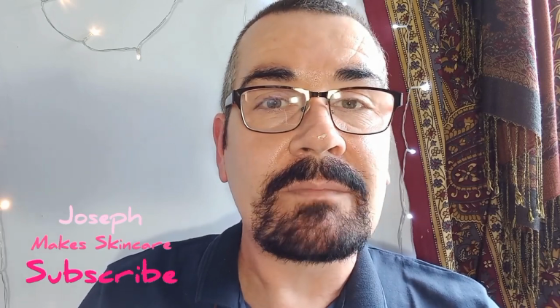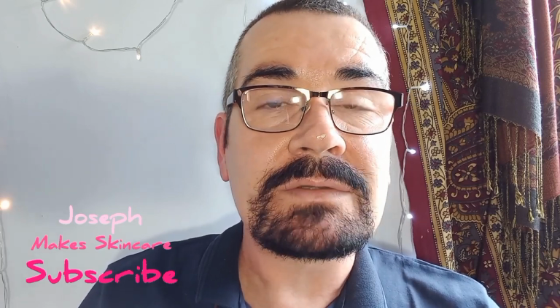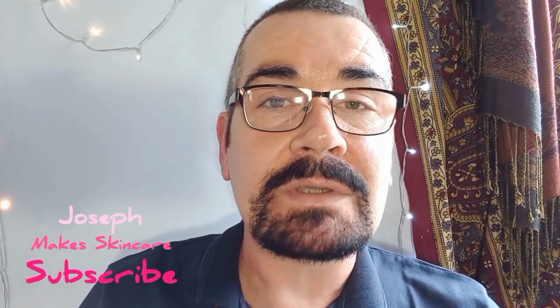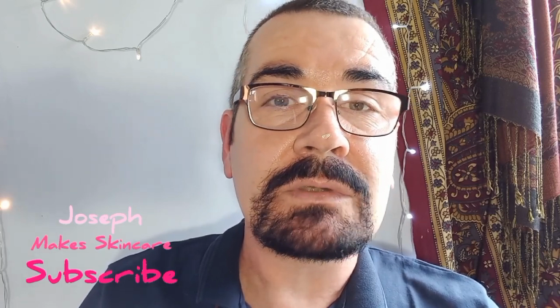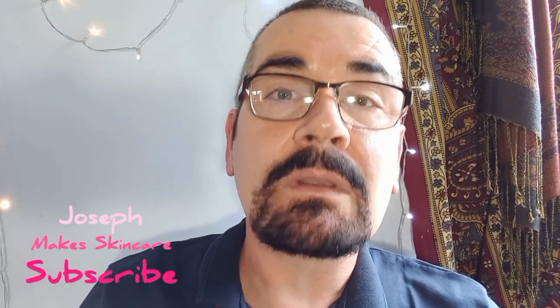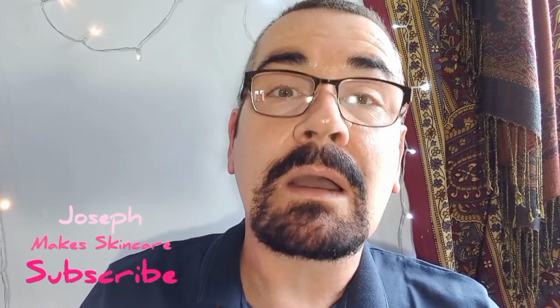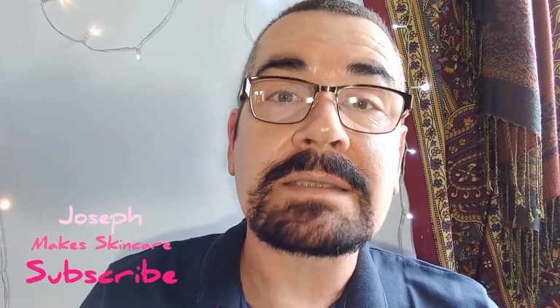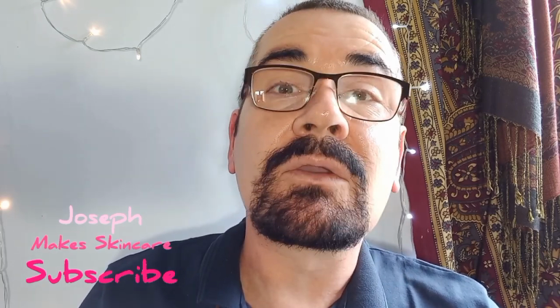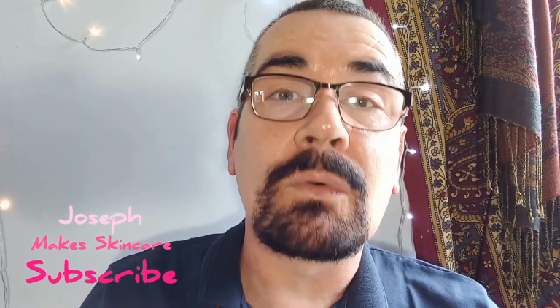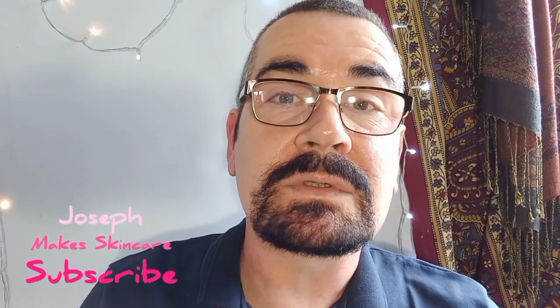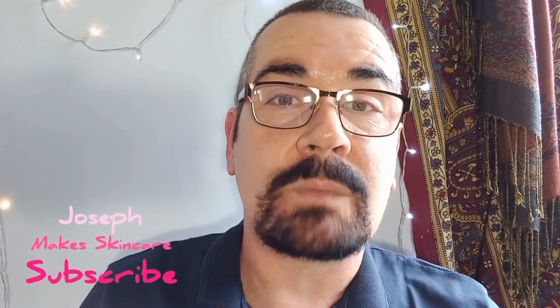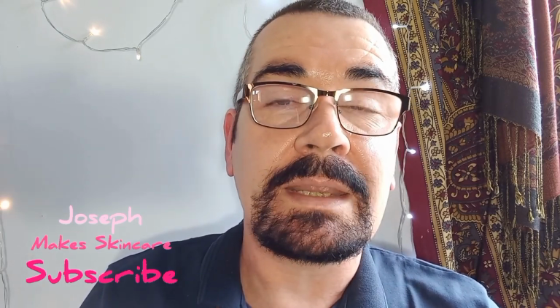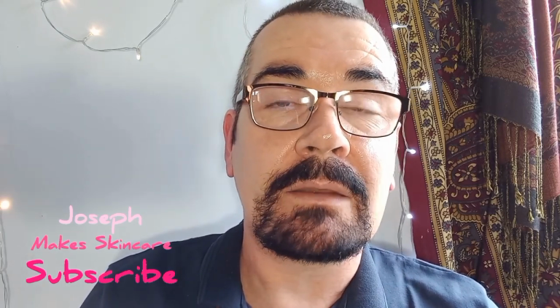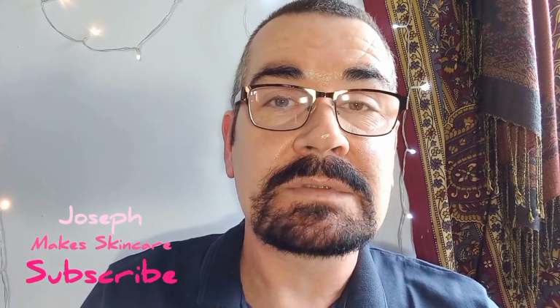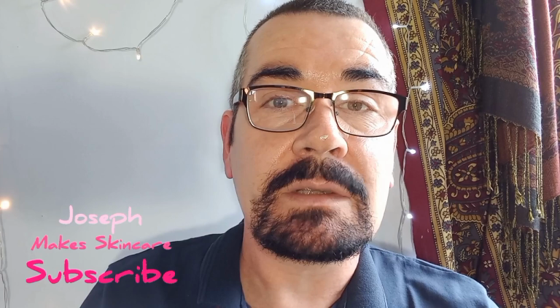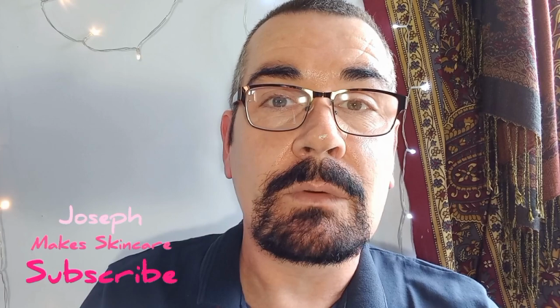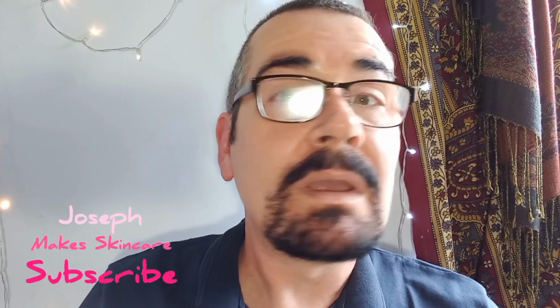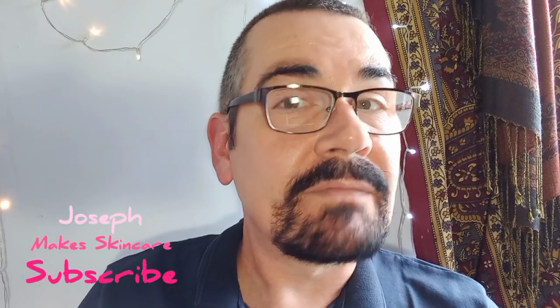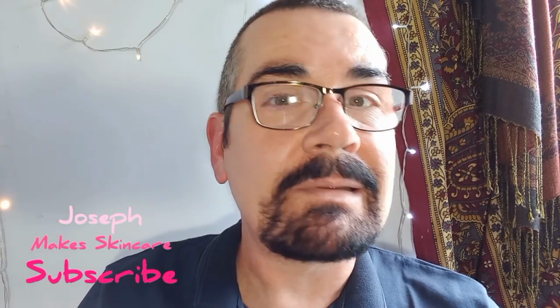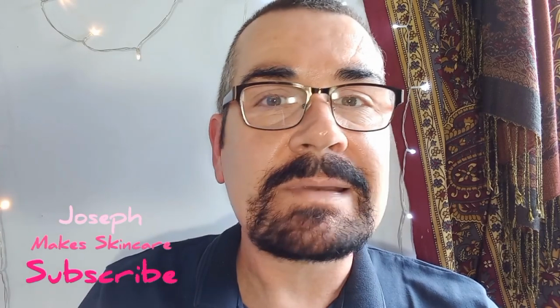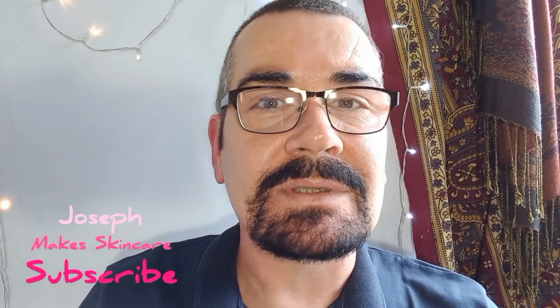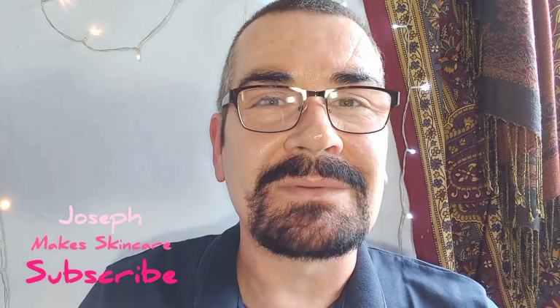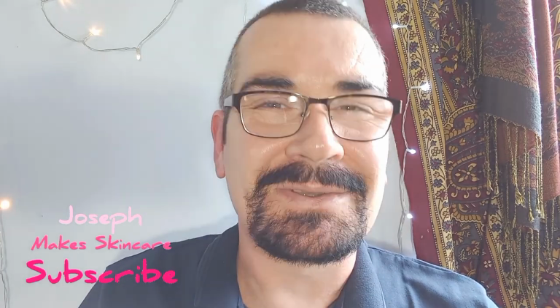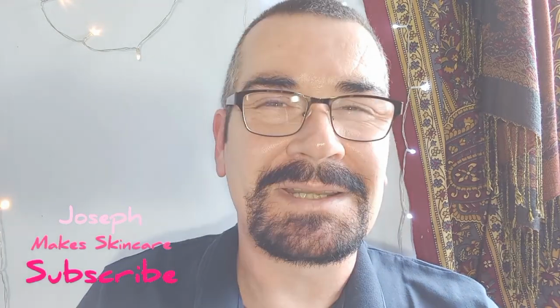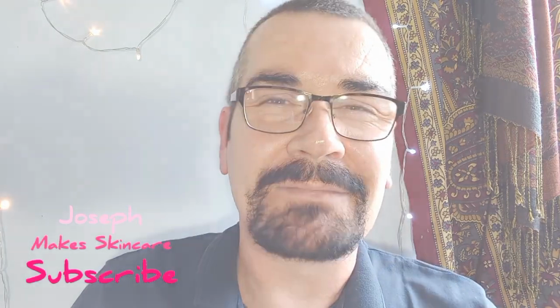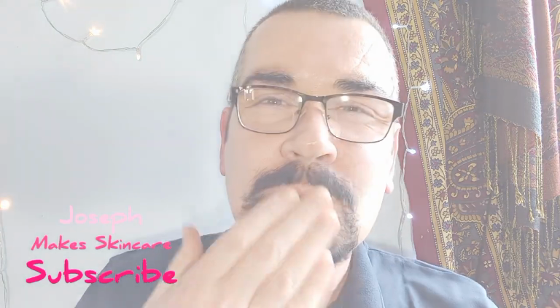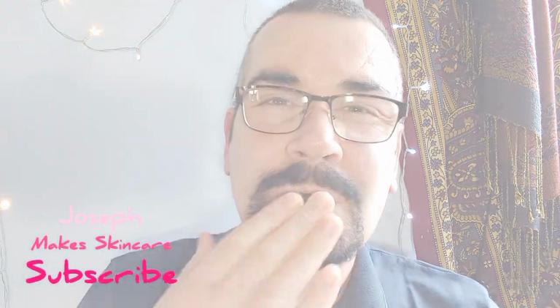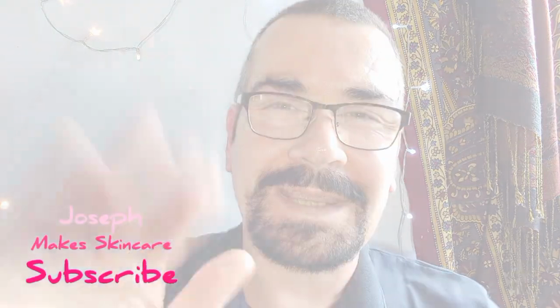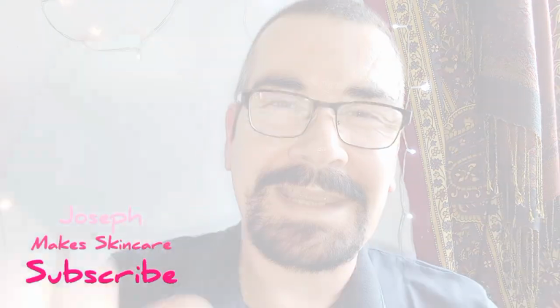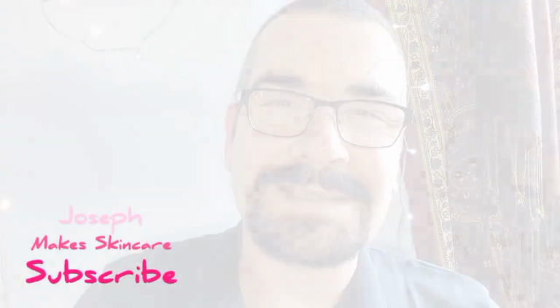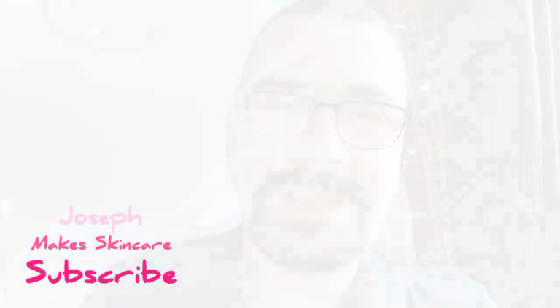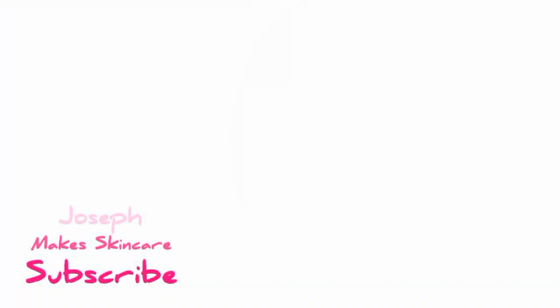I wish you all a gorgeous week and I'll see you all very very soon — lots of love, take care, see you, bye!